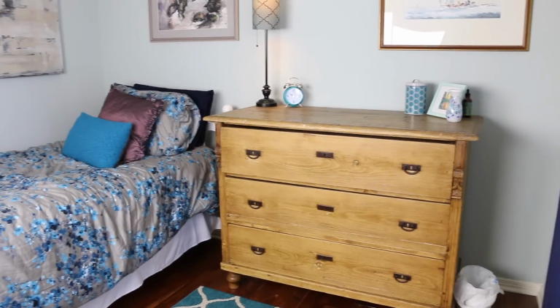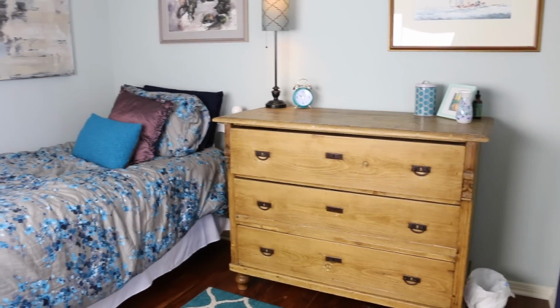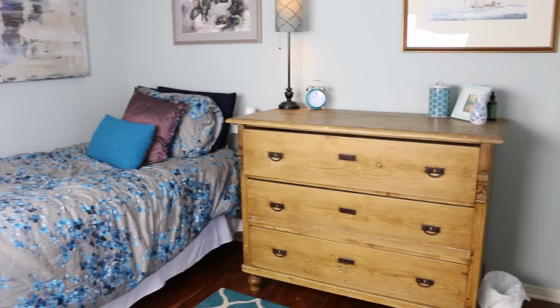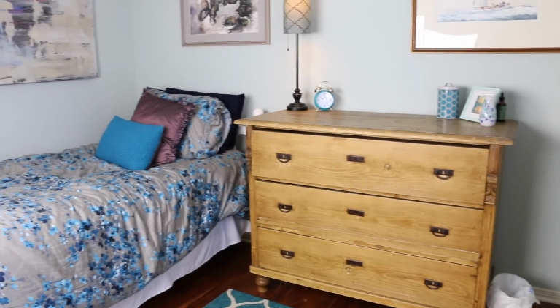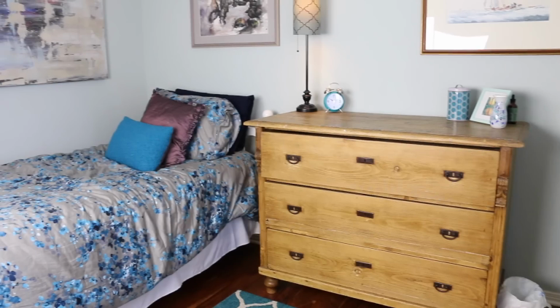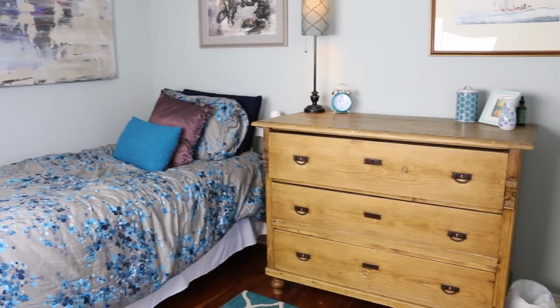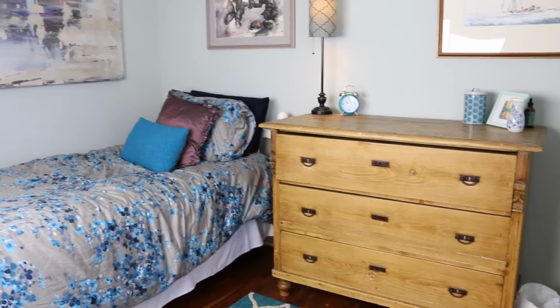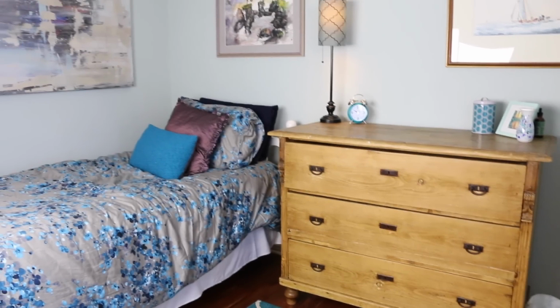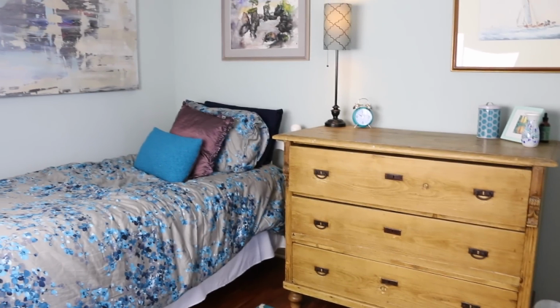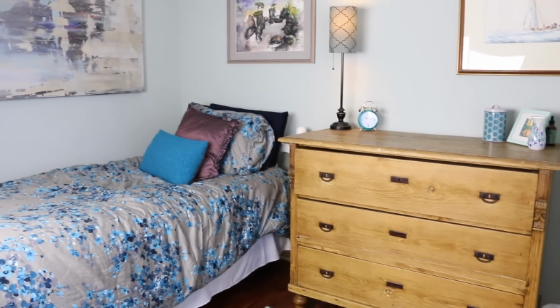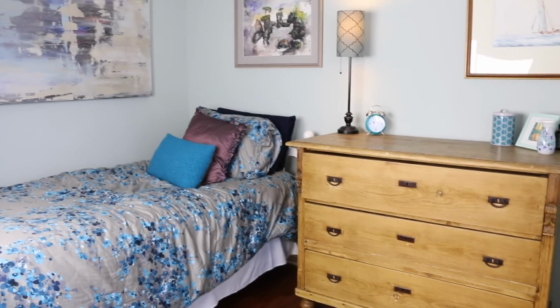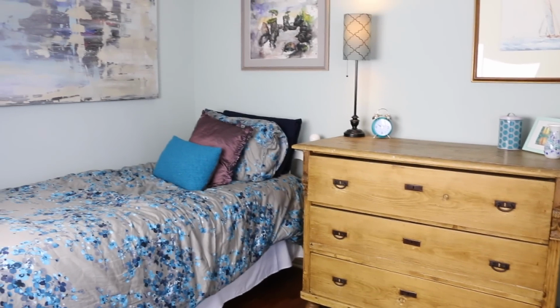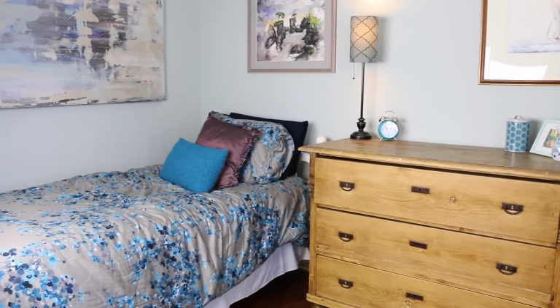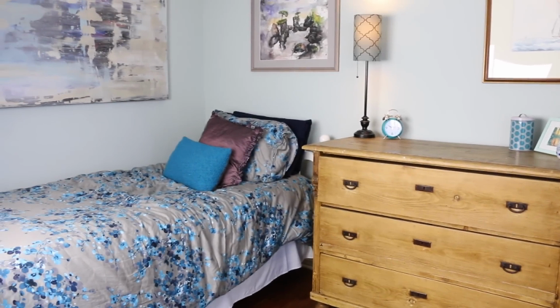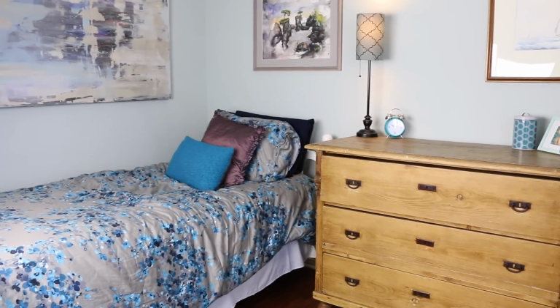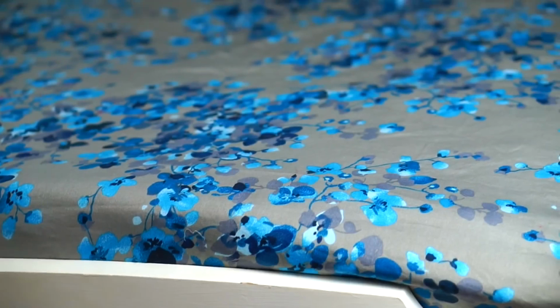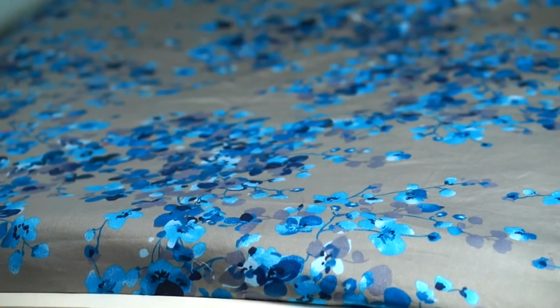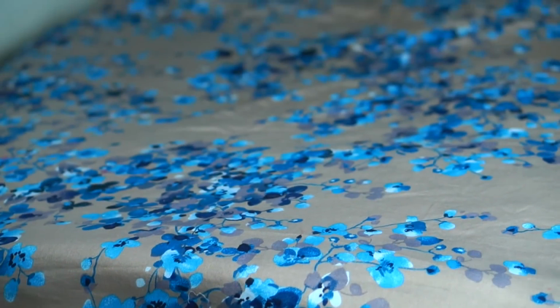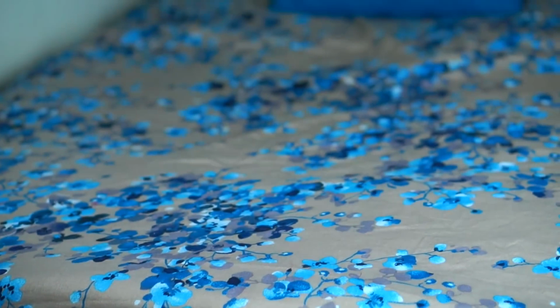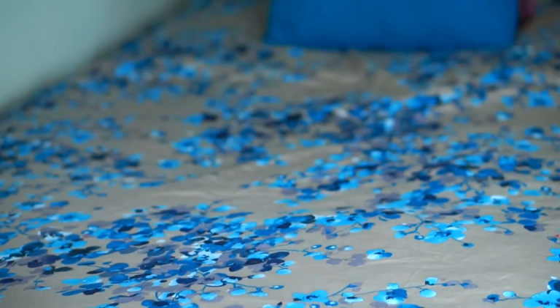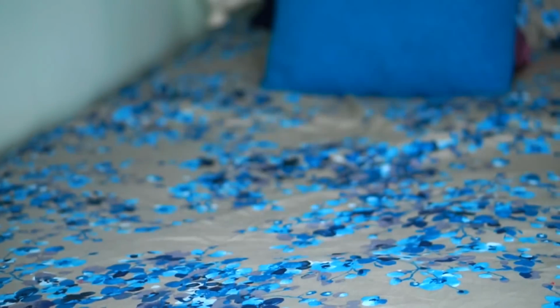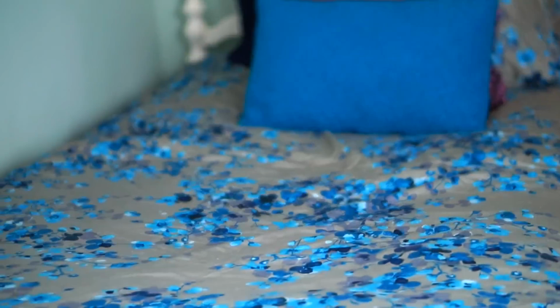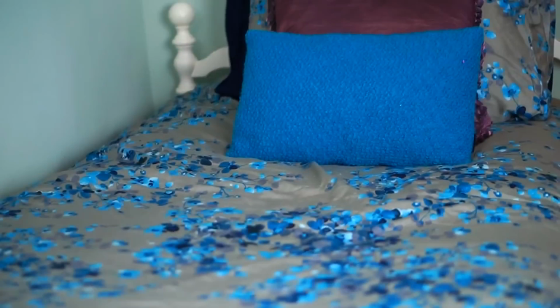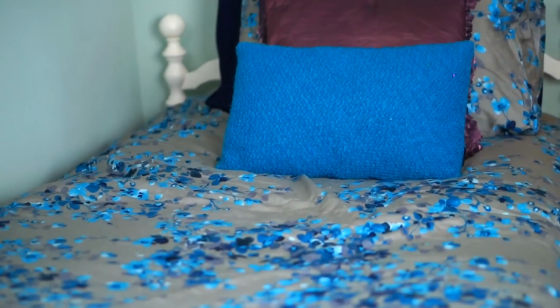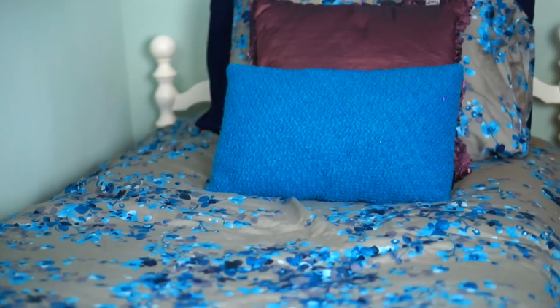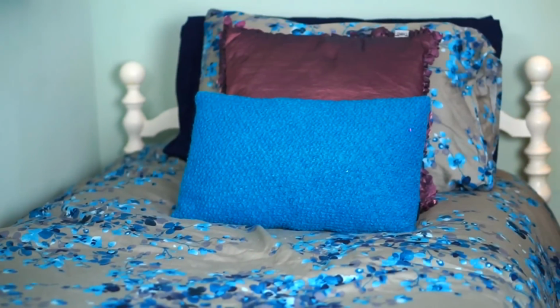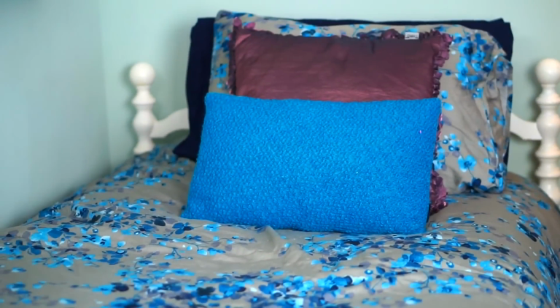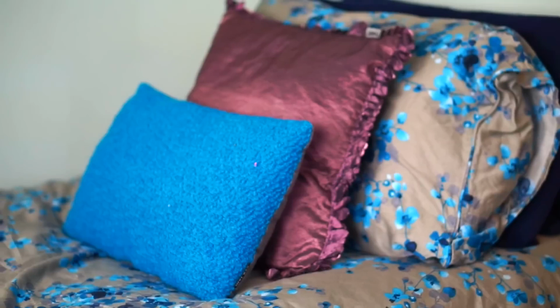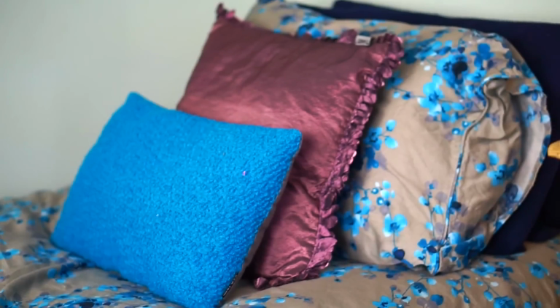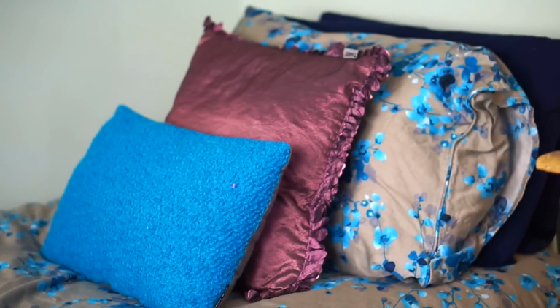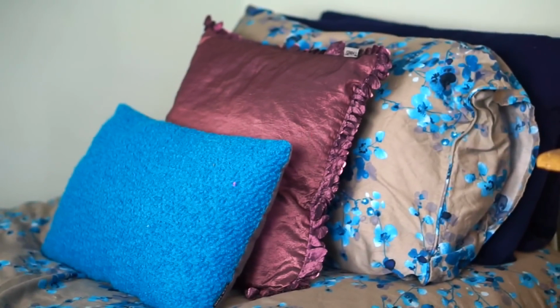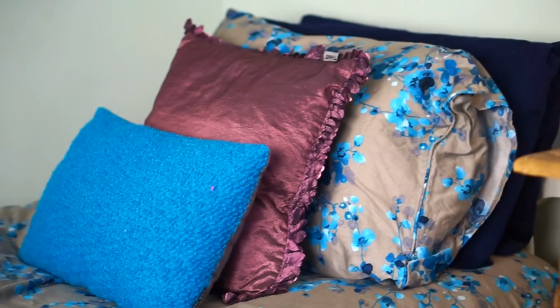We kind of felt like if I got a new room, my granny should get a new room too, so we decorated hers just a little bit.